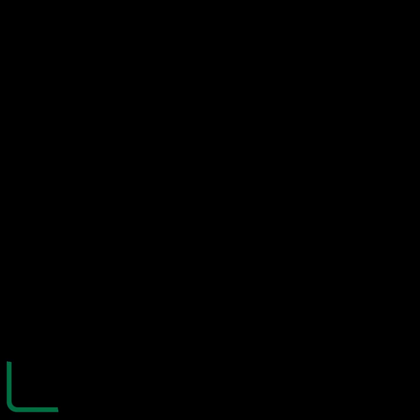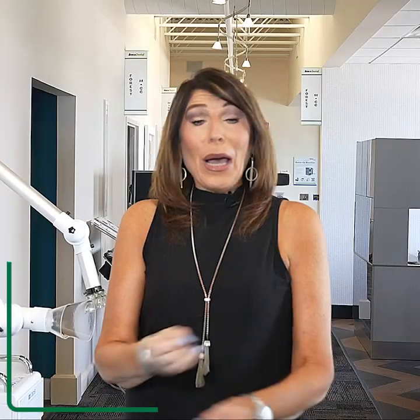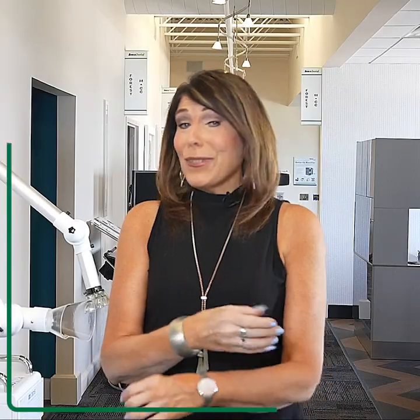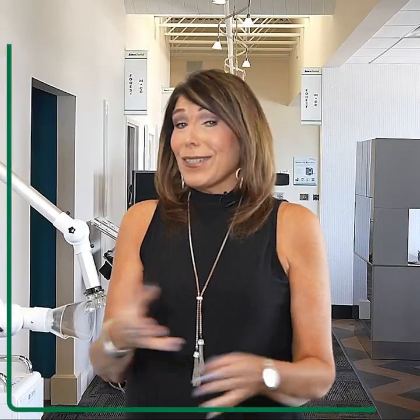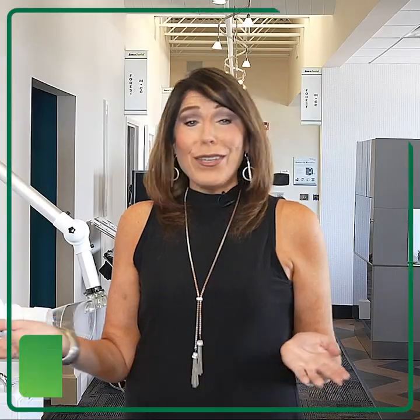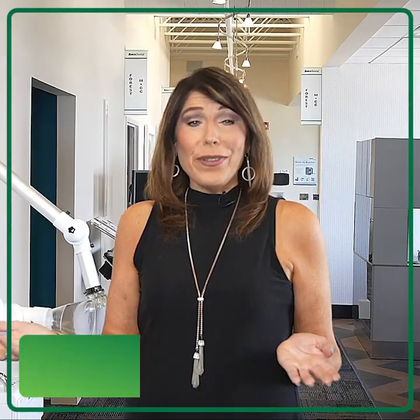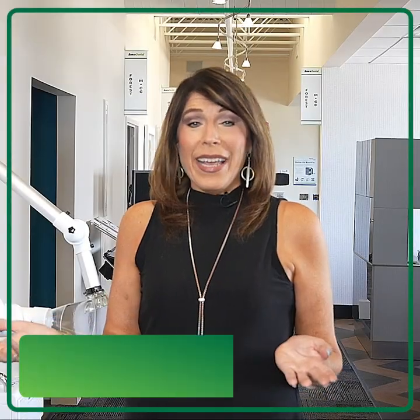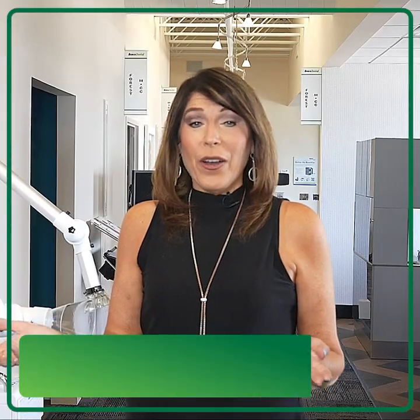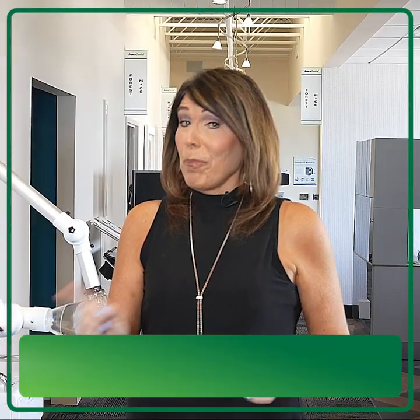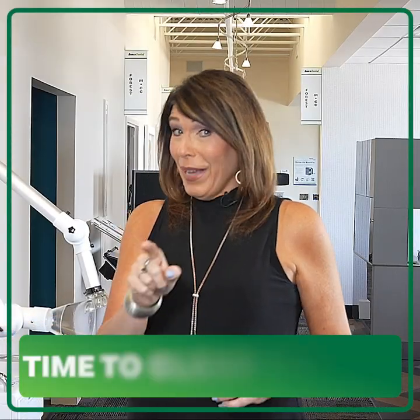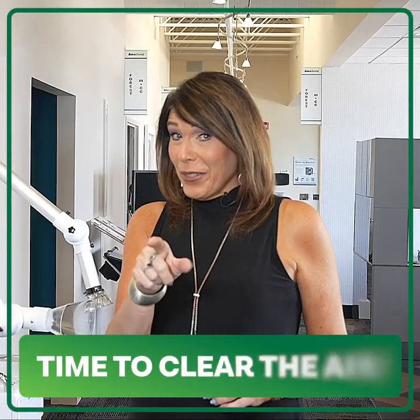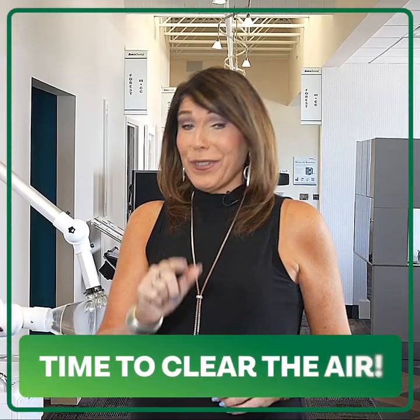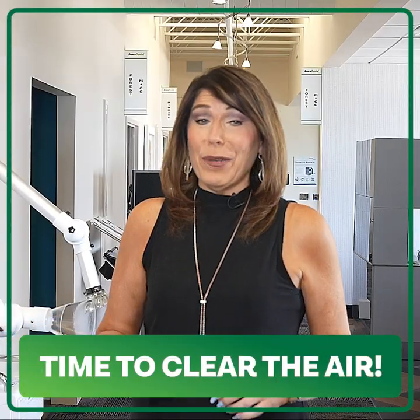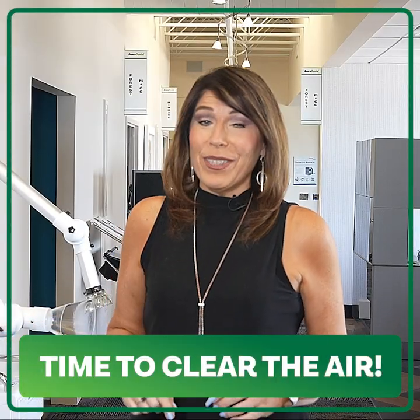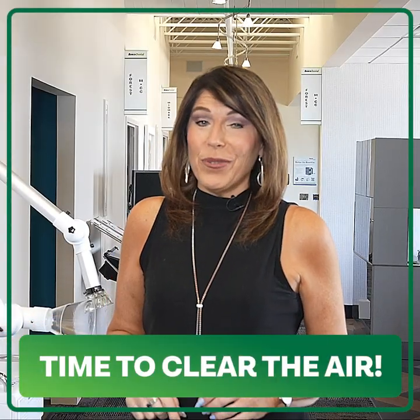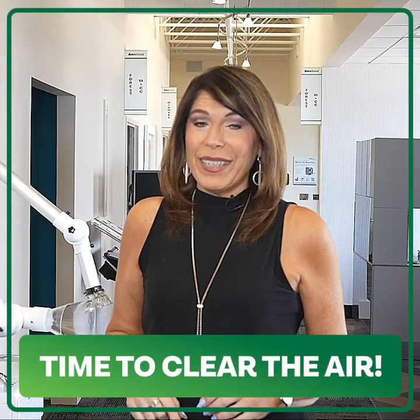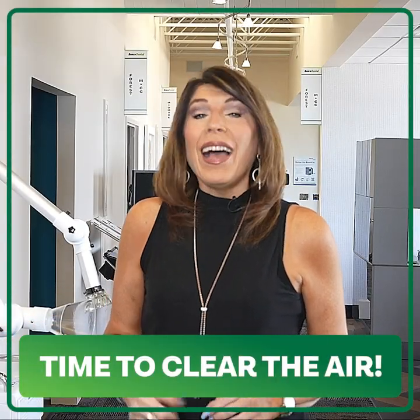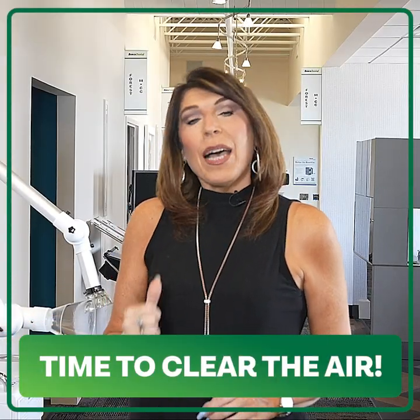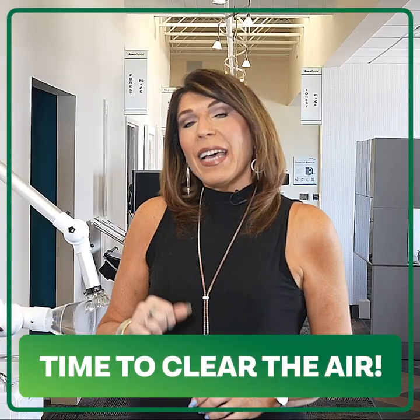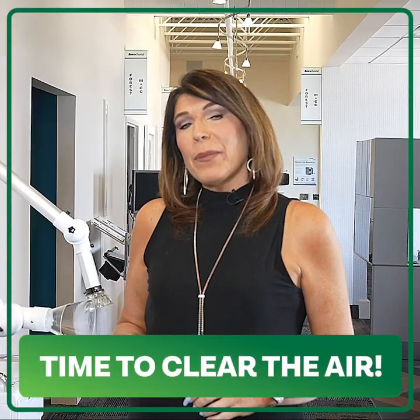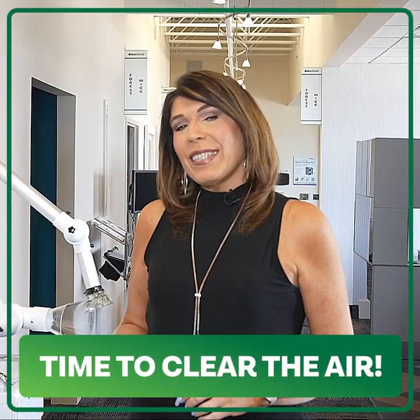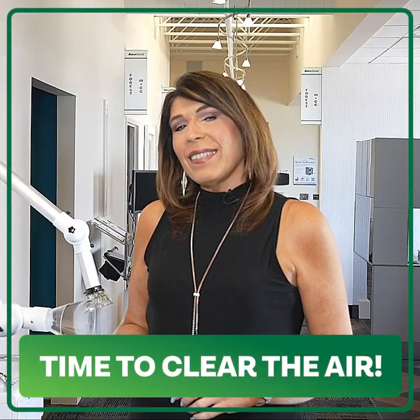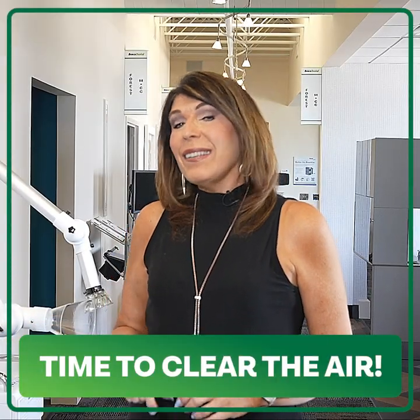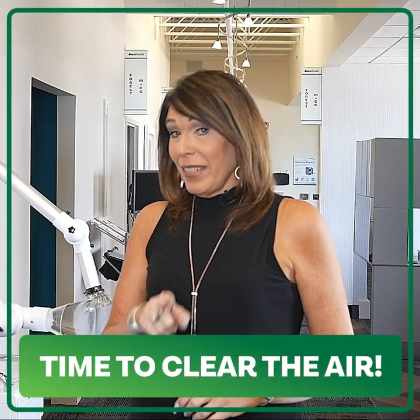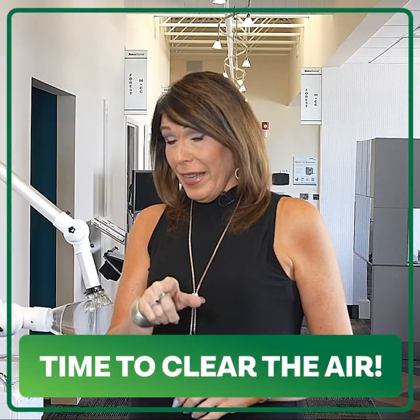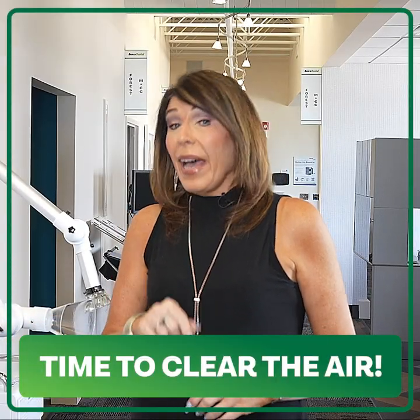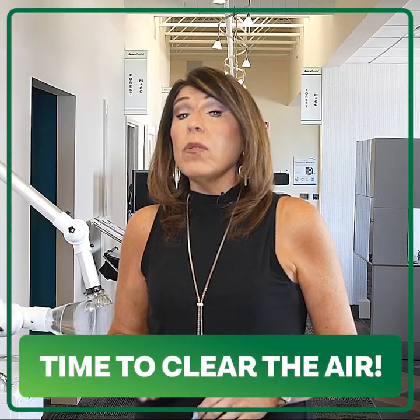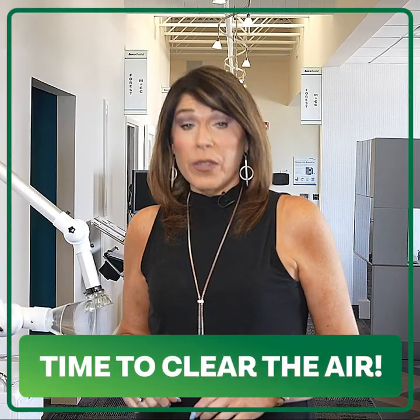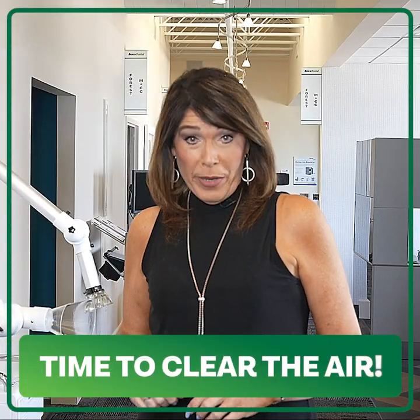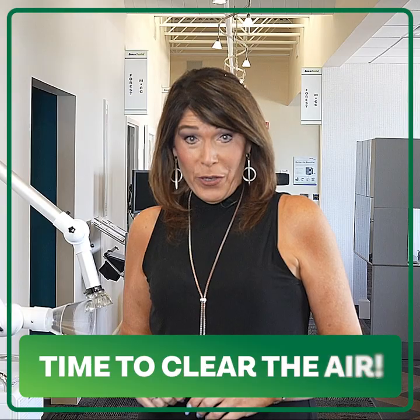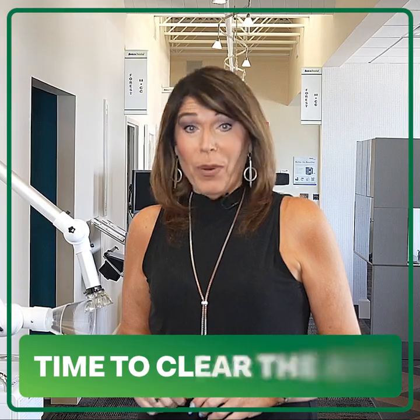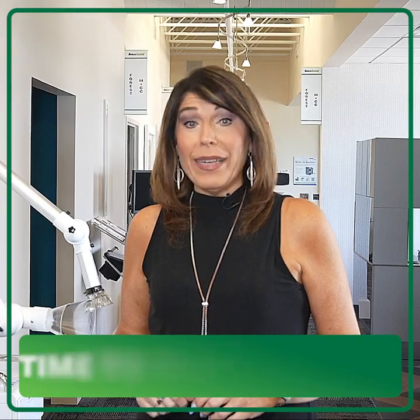Time to clear the air. Benco can help you do it. I'm Kathy Buzinski, and I'll tell you how in the Benco Bike.